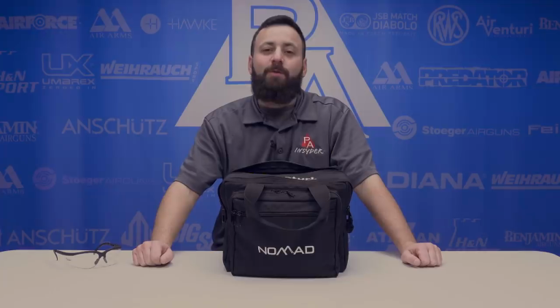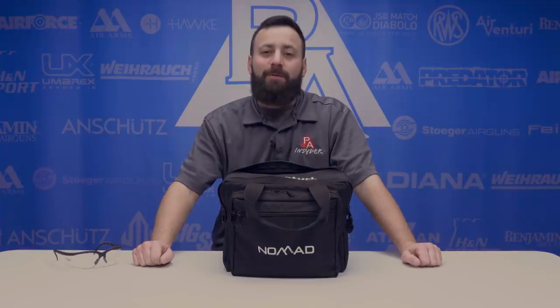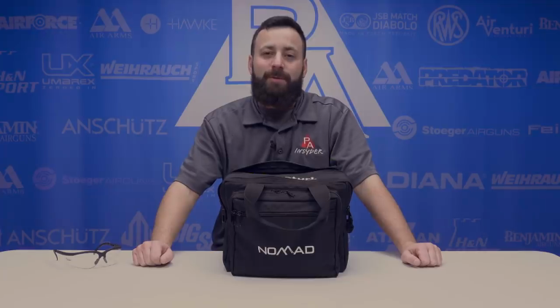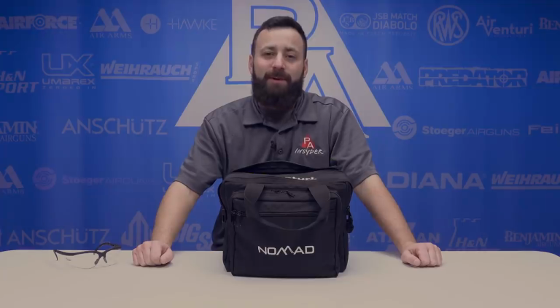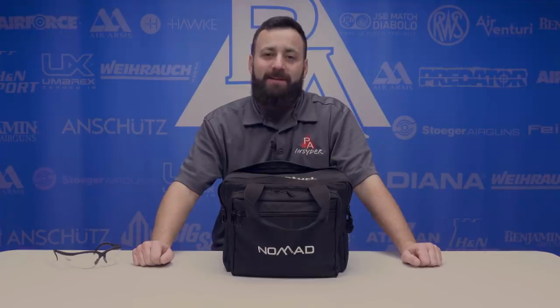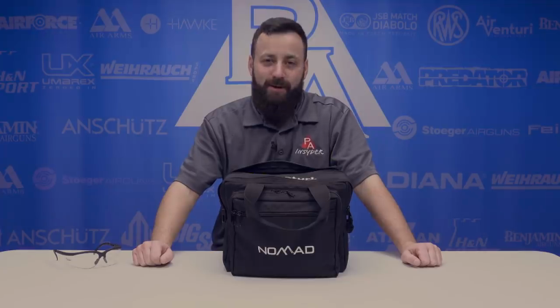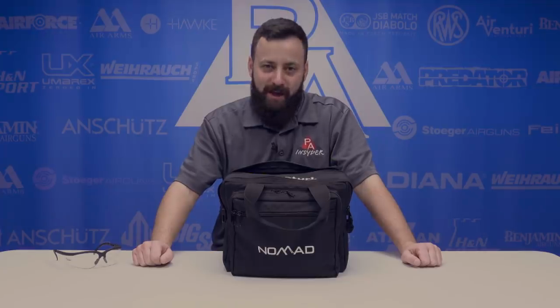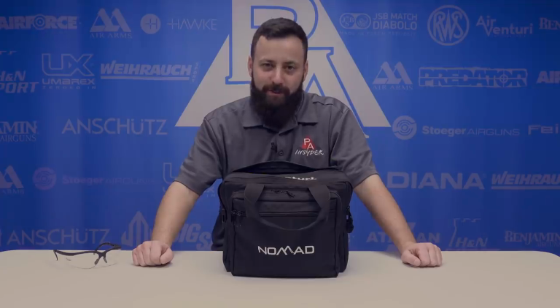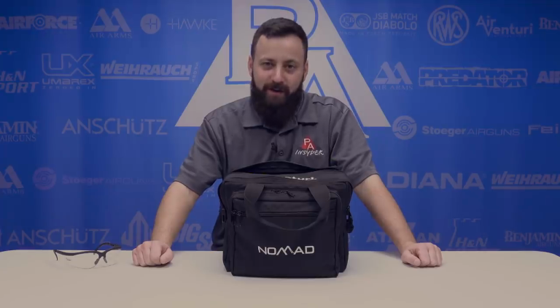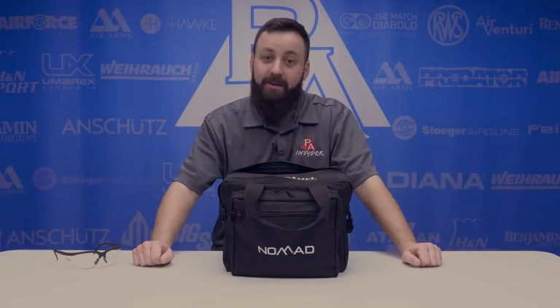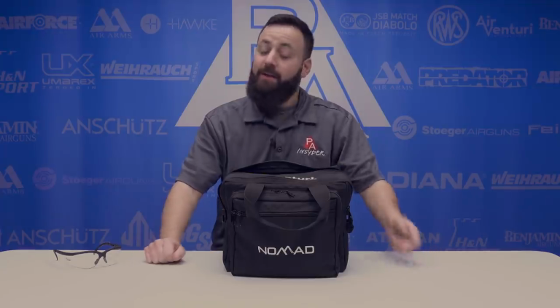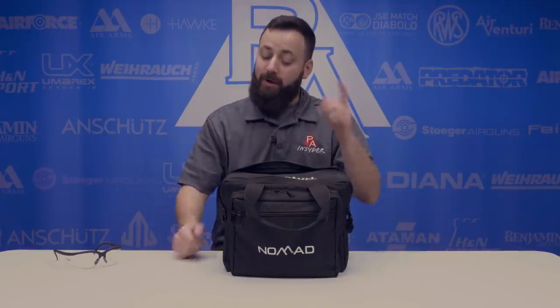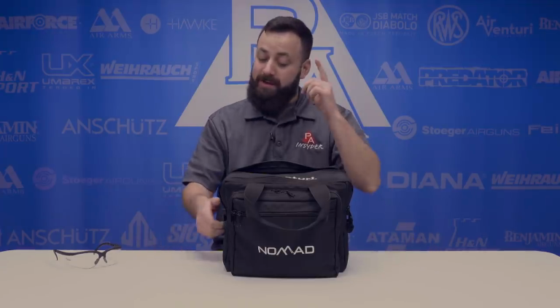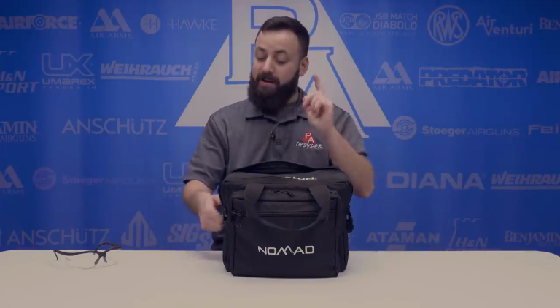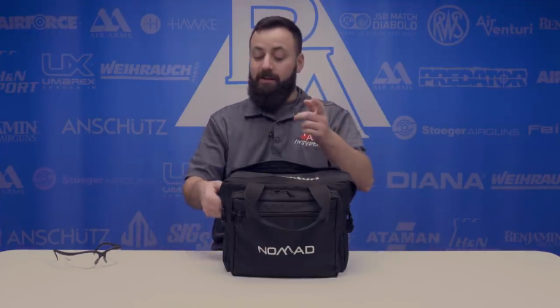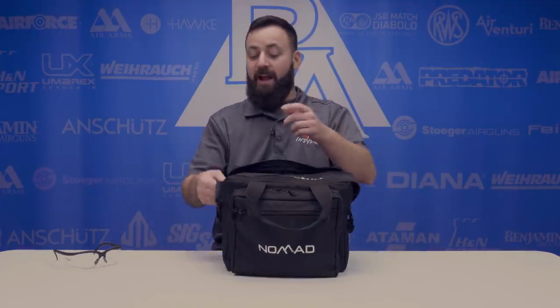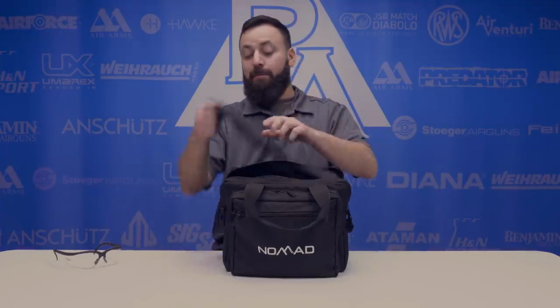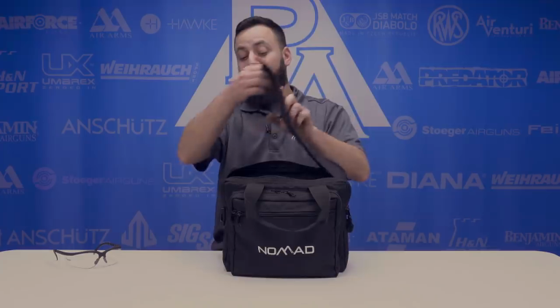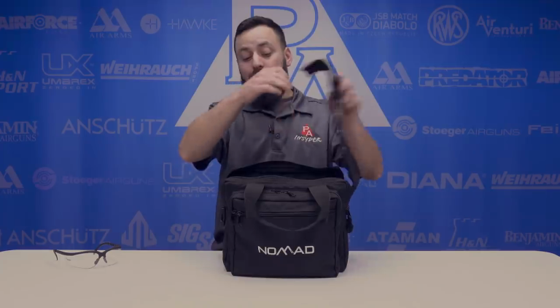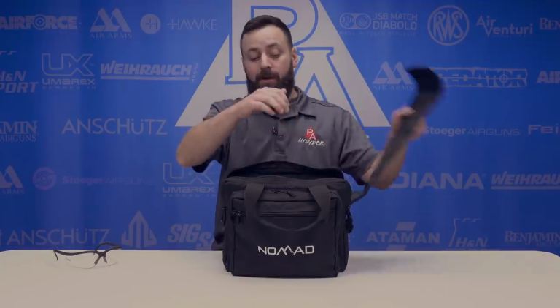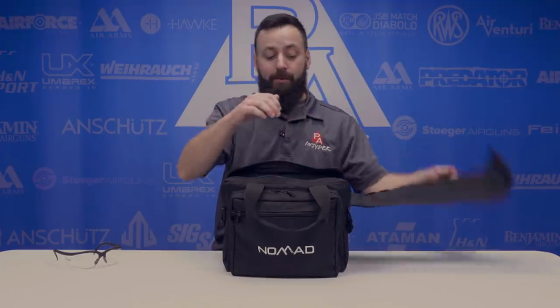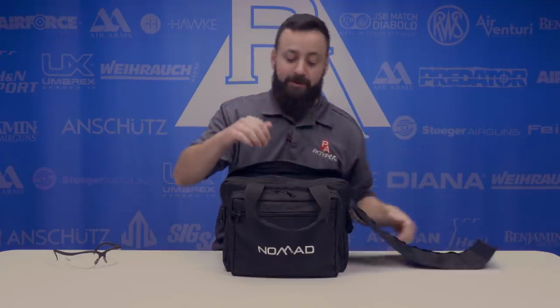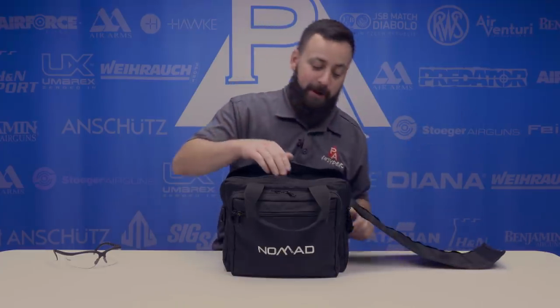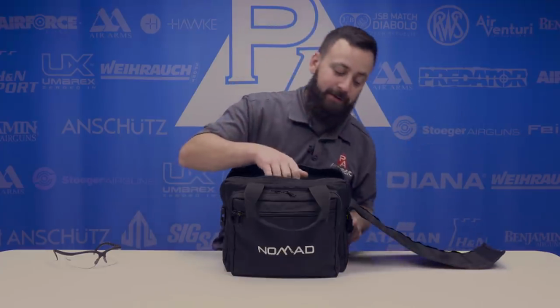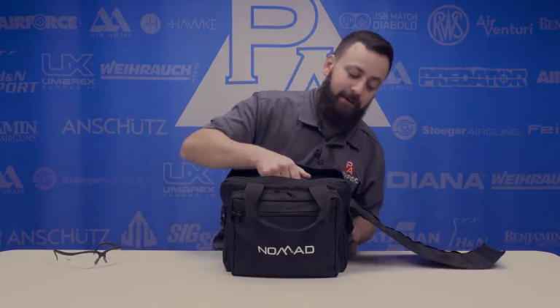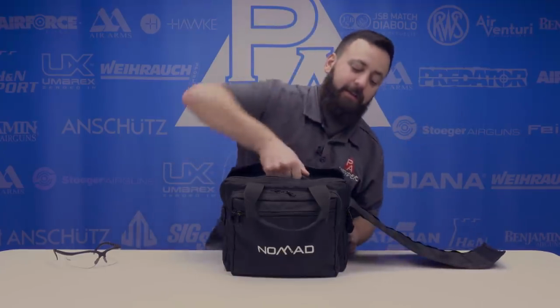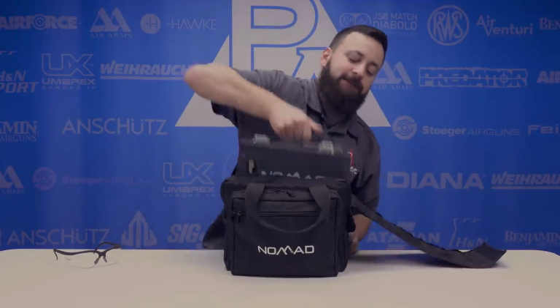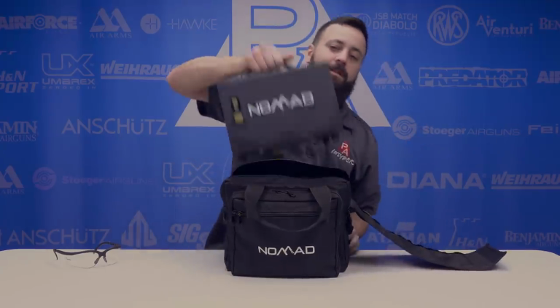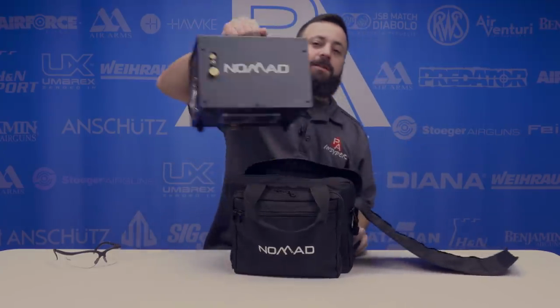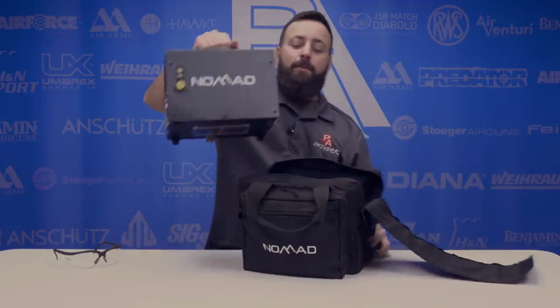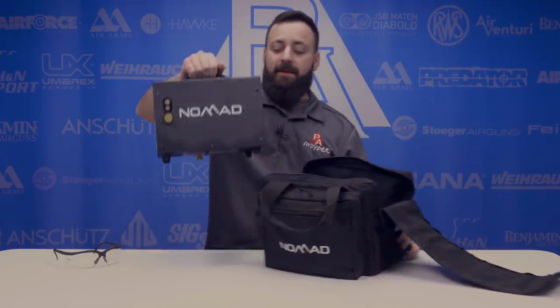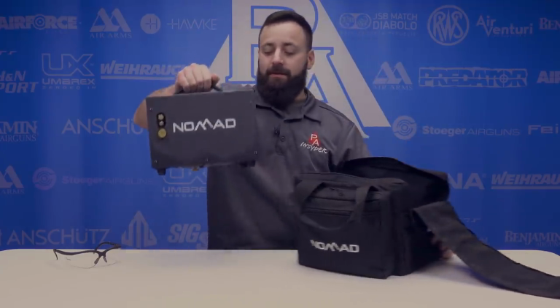Welcome to the Pyramid Insider. I'm Tyler Patner. Today we're going to be taking a look at a brand new air compressor from Air Venturi, the Nomad 2.